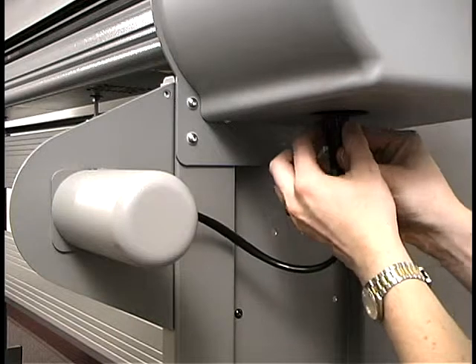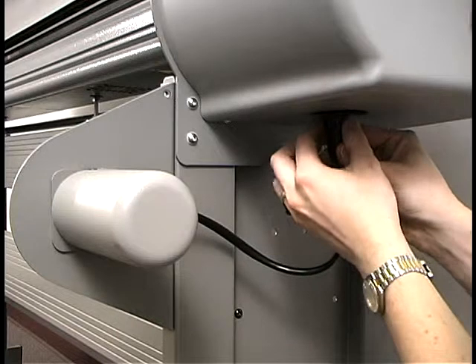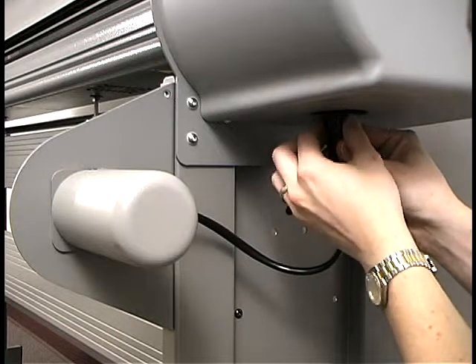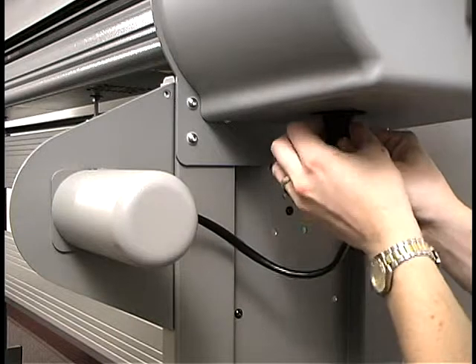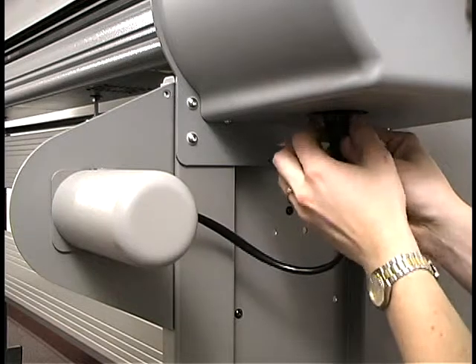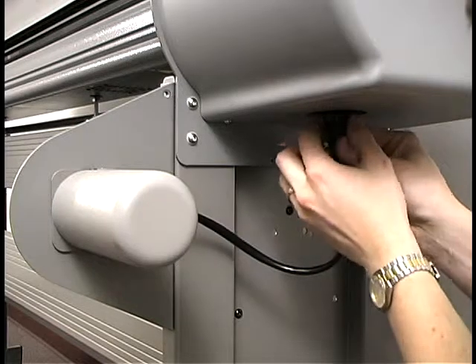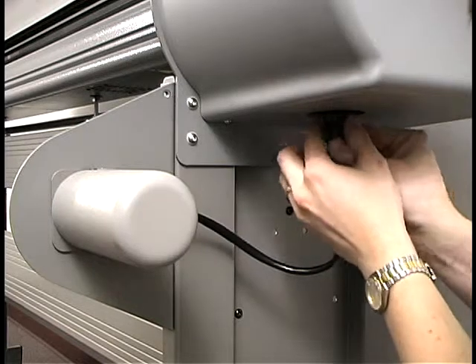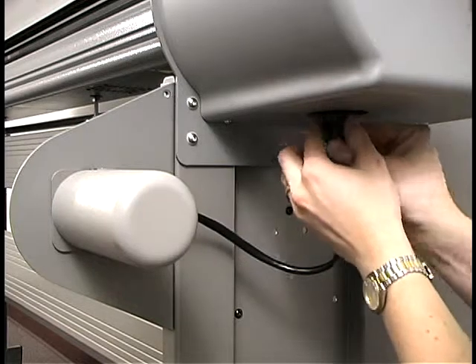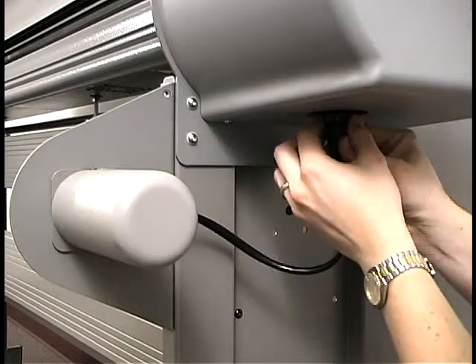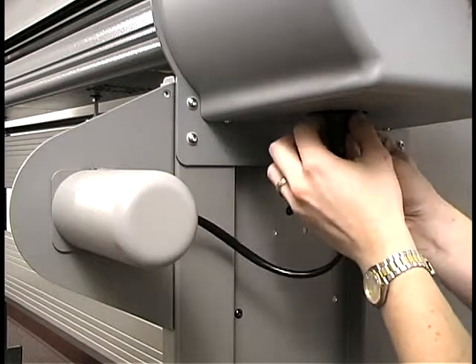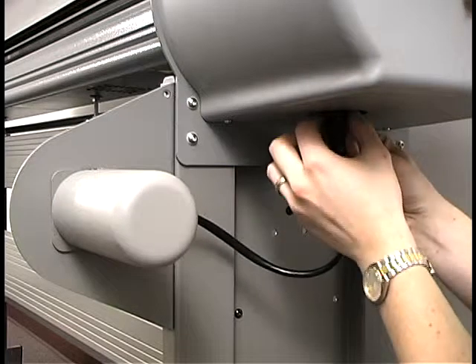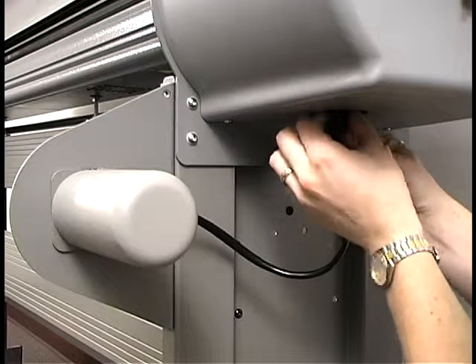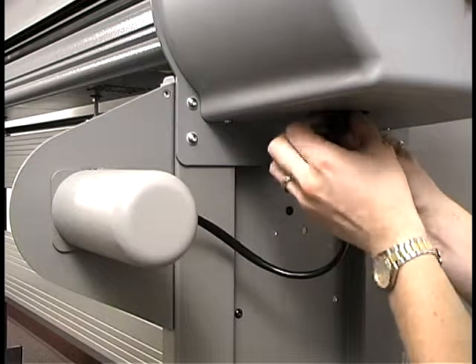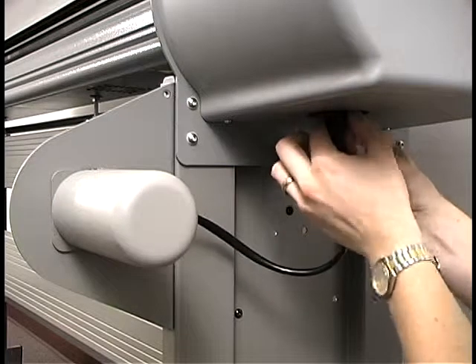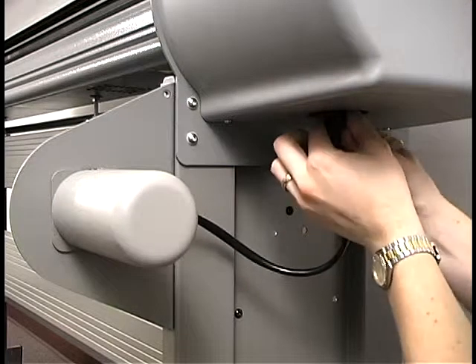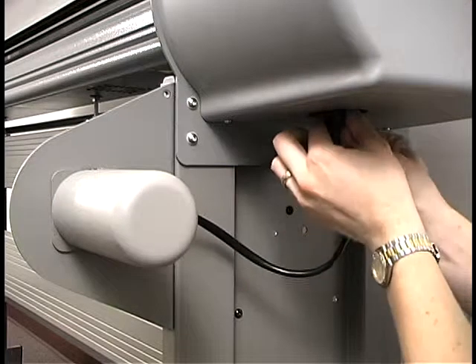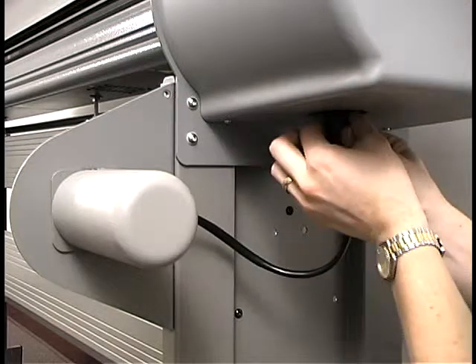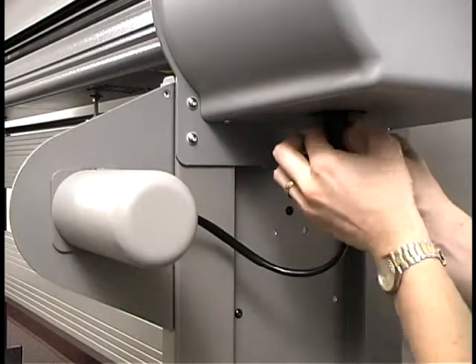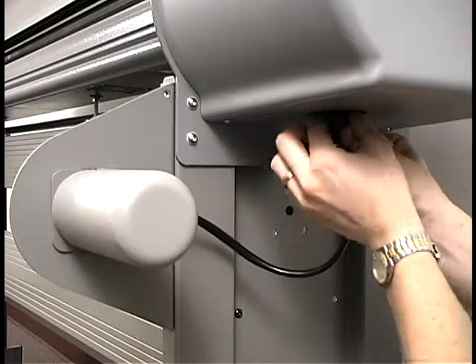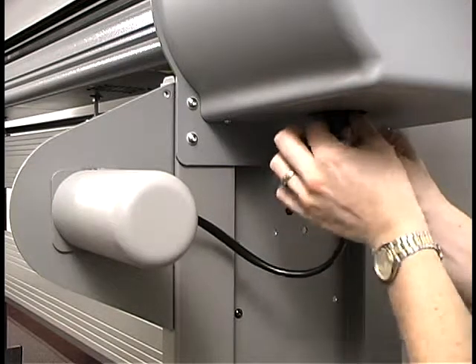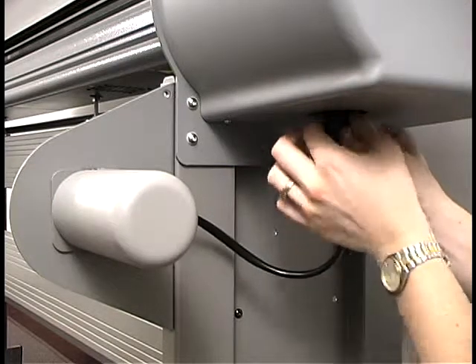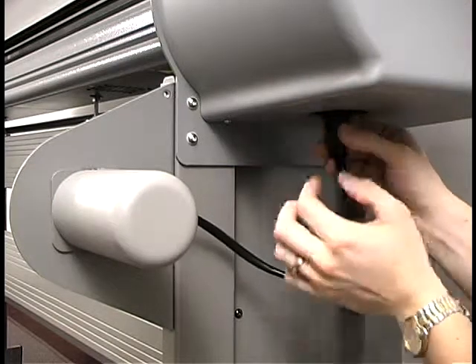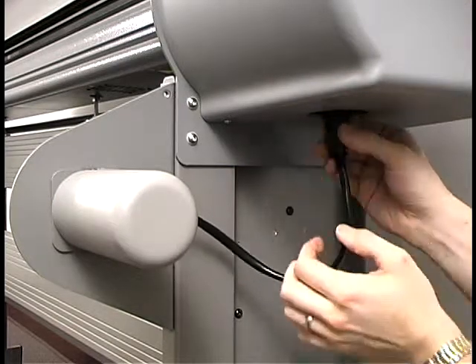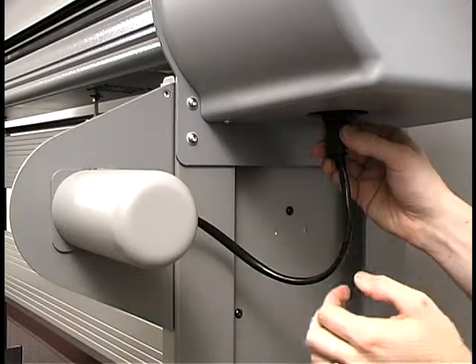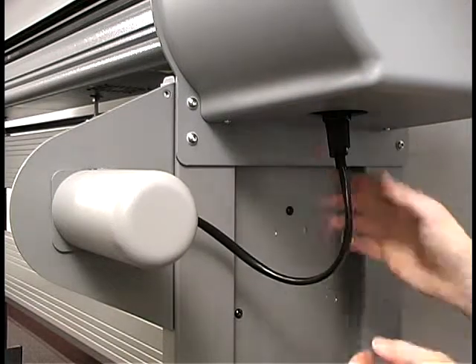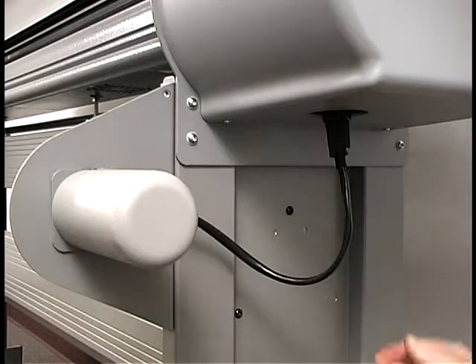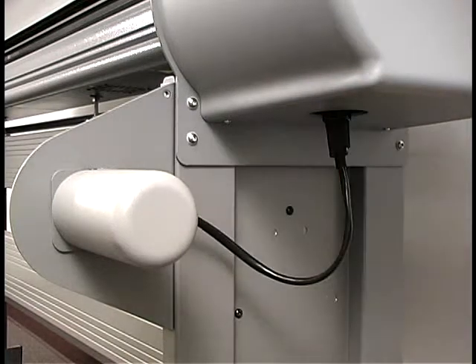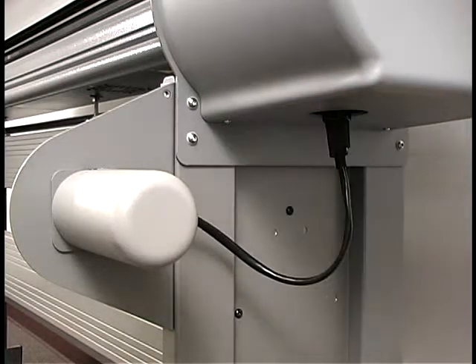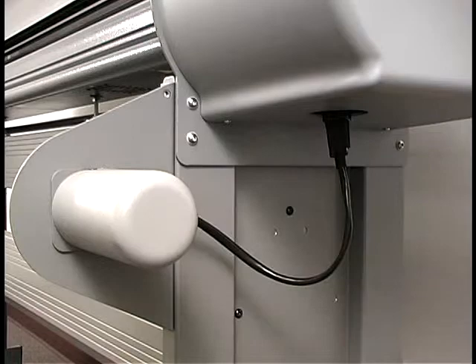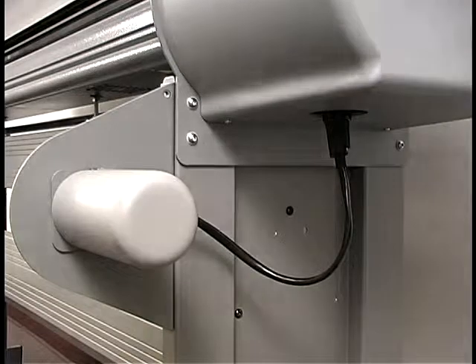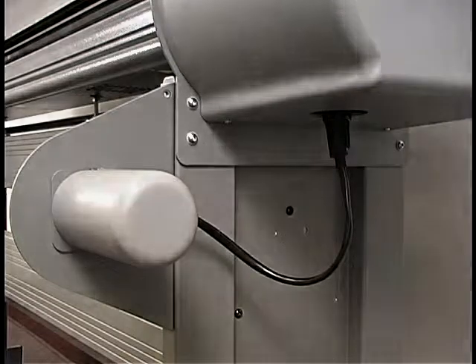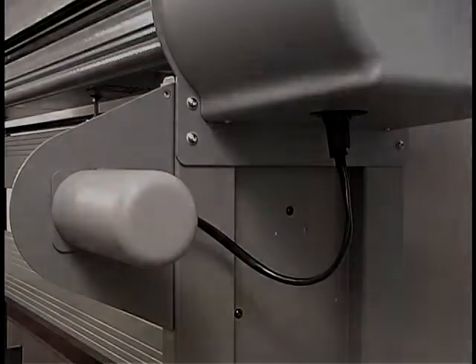Plug the take-up motor cable into the socket beneath the right cover and lock it in place.